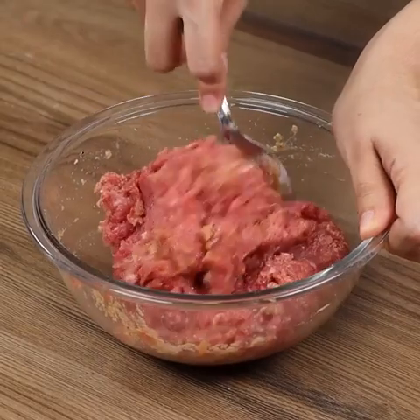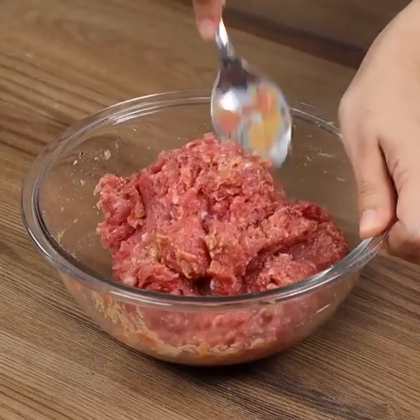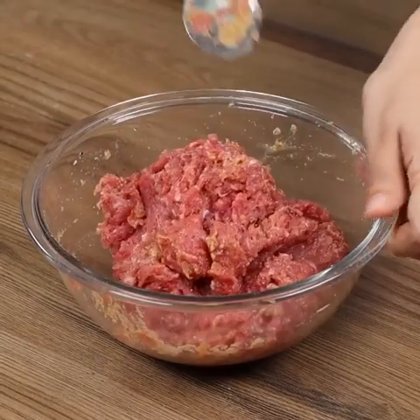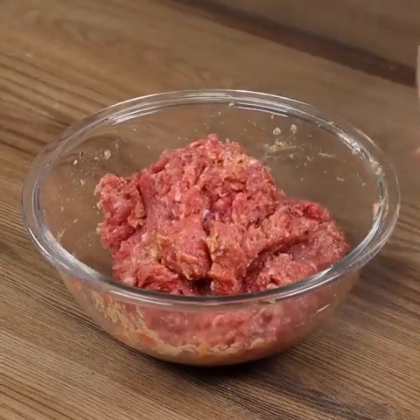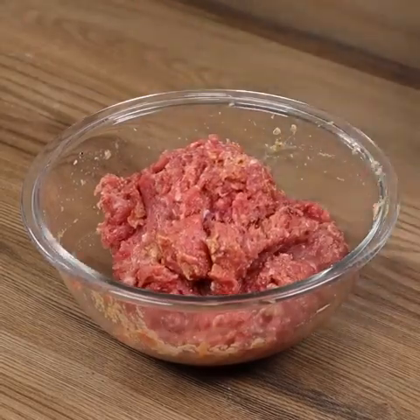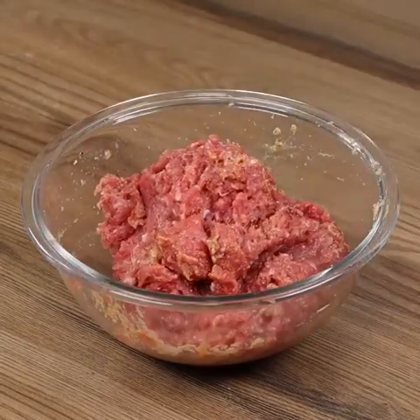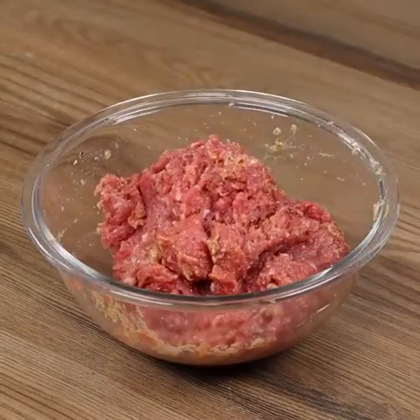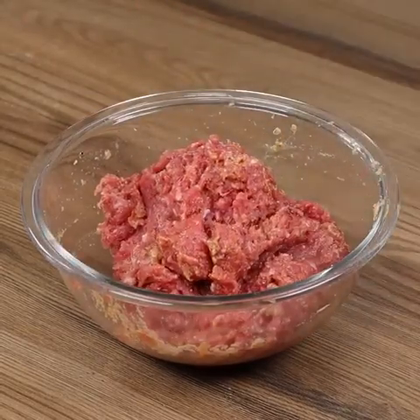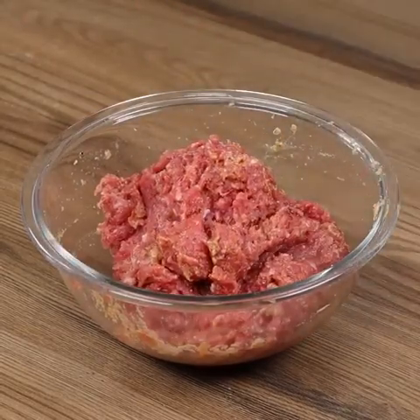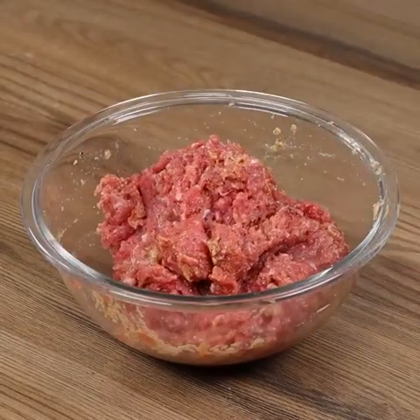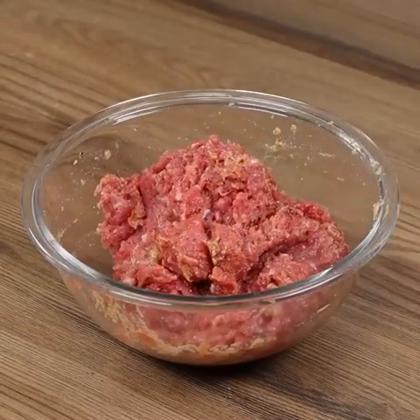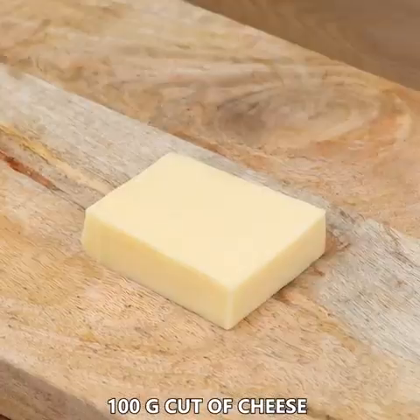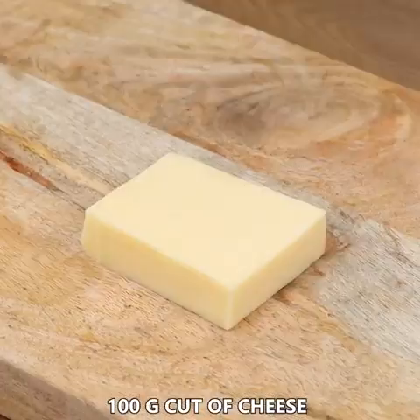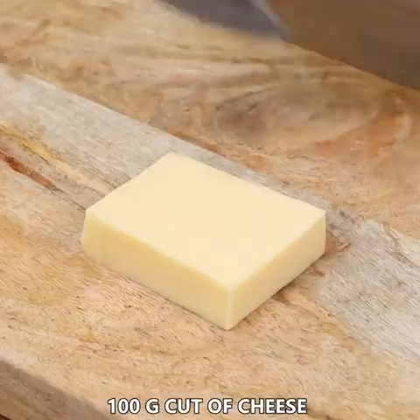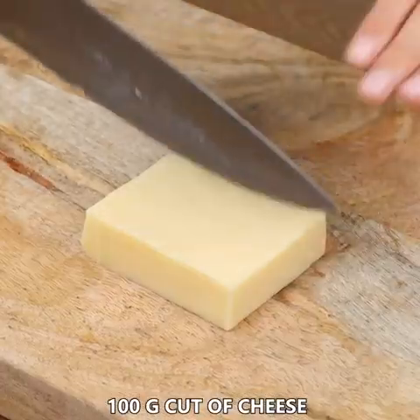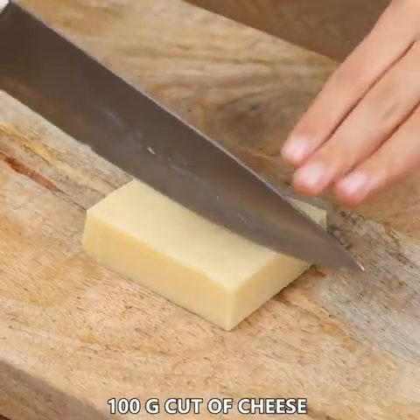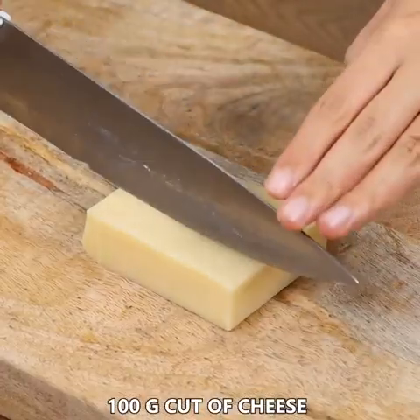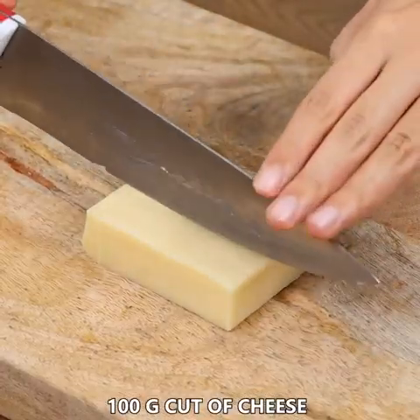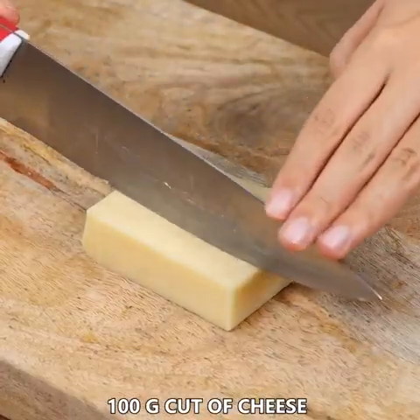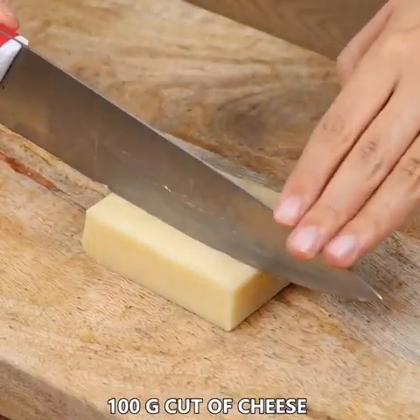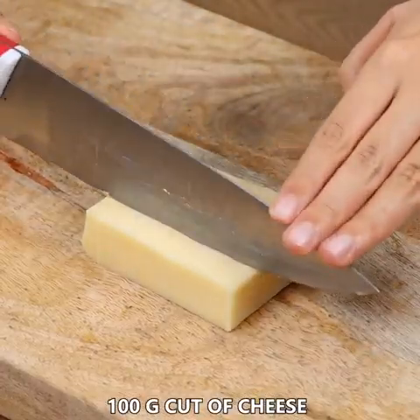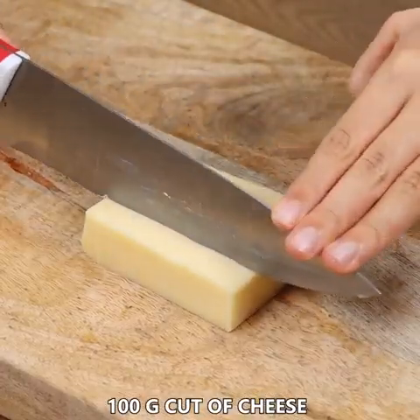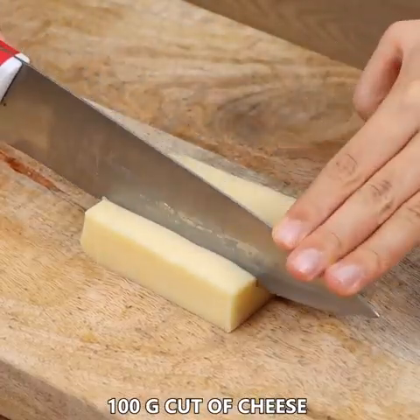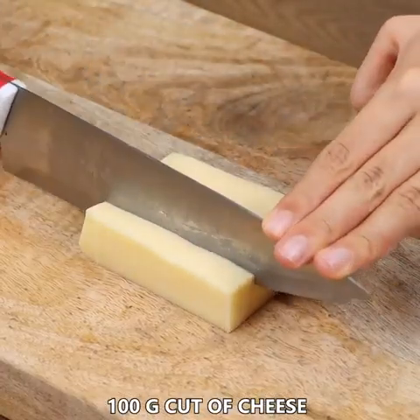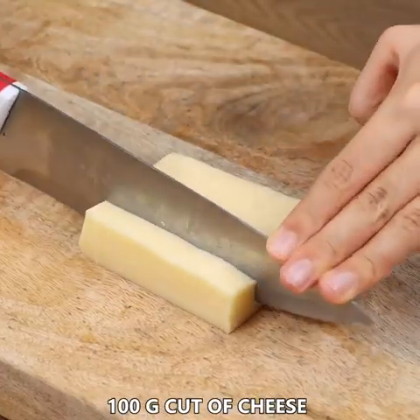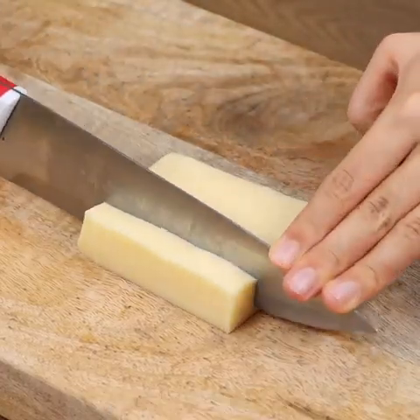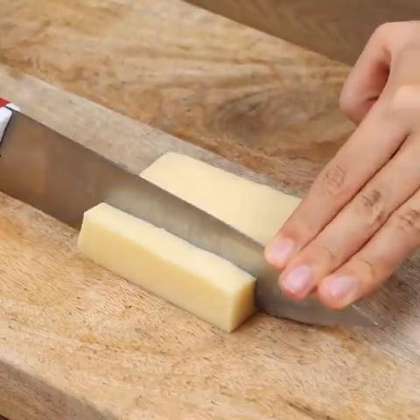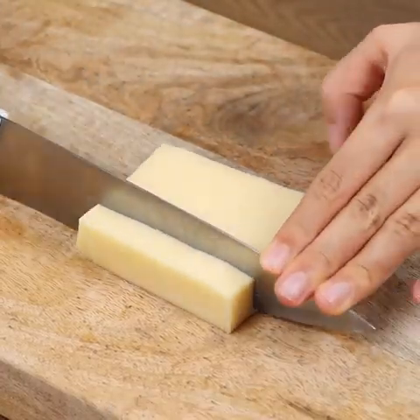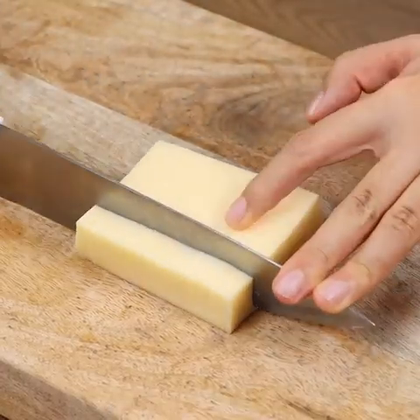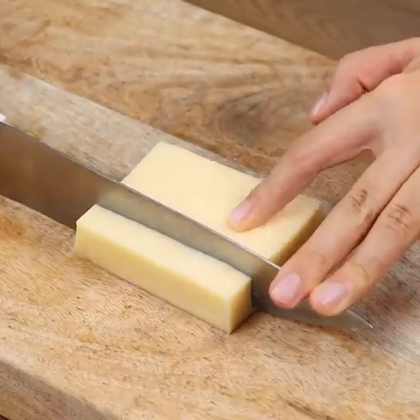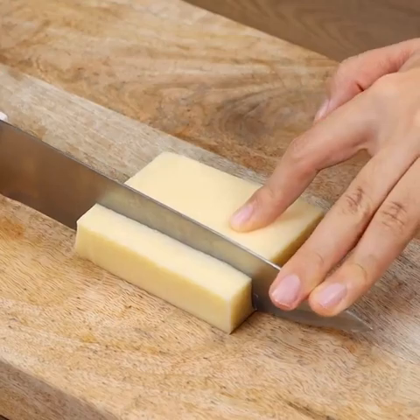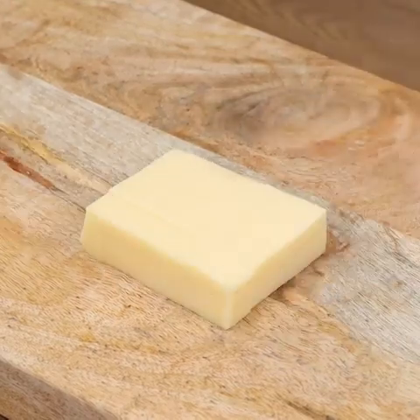Put the beef aside. Now, on a board, put 100 grams of cheese and cut into dices.